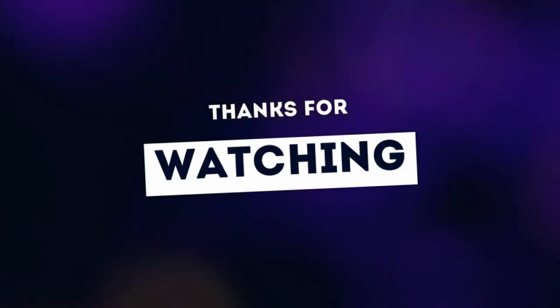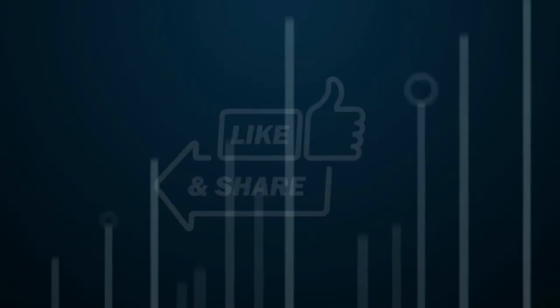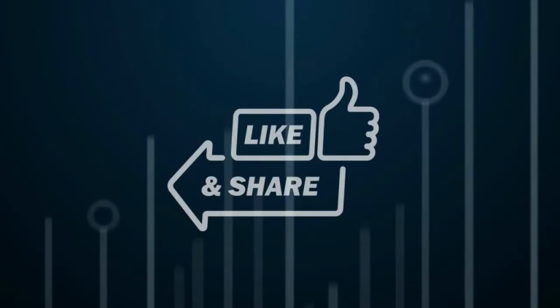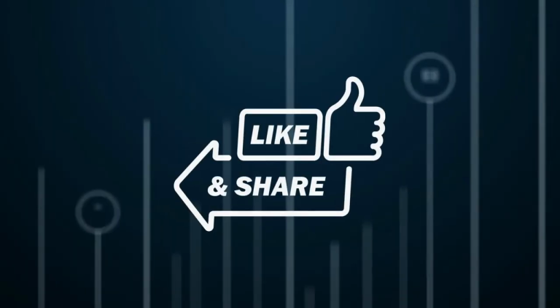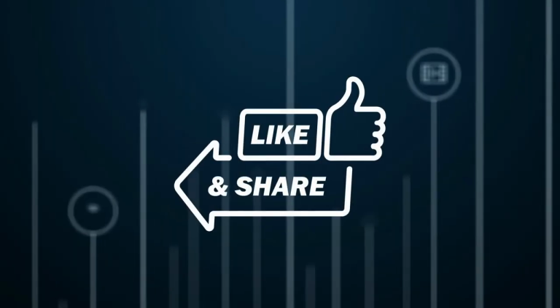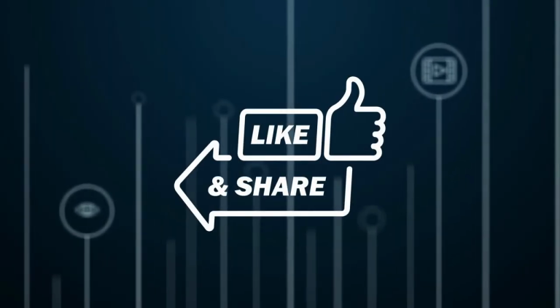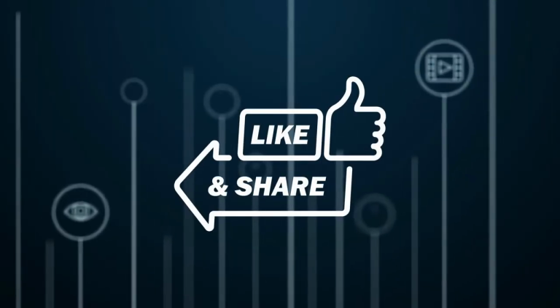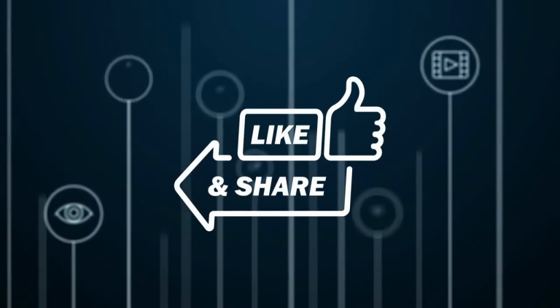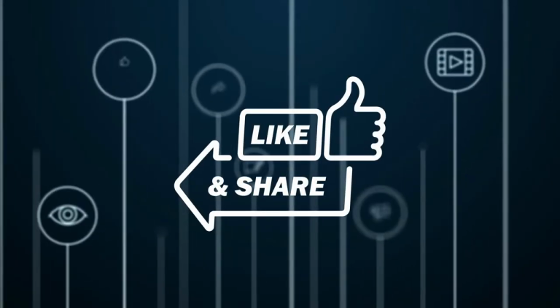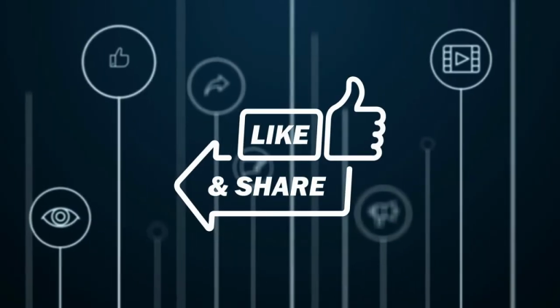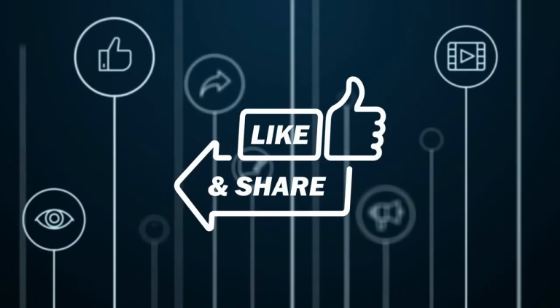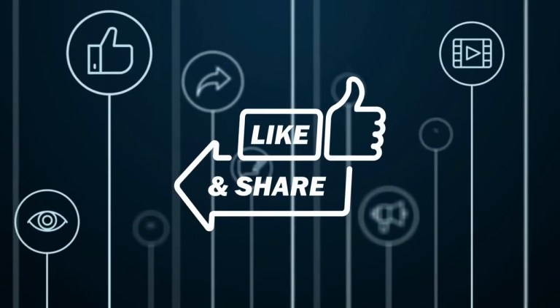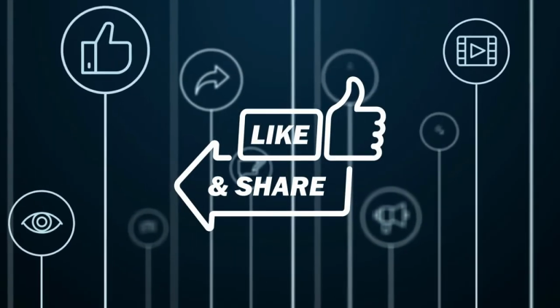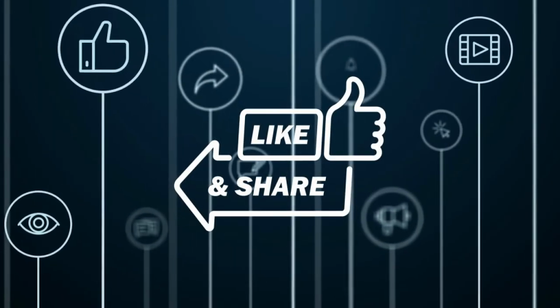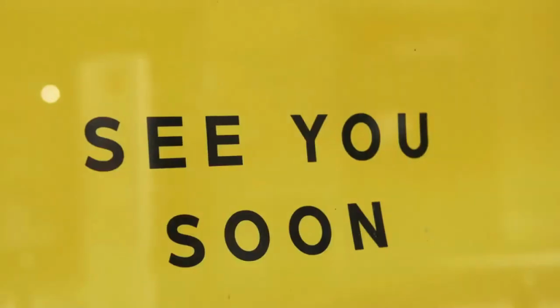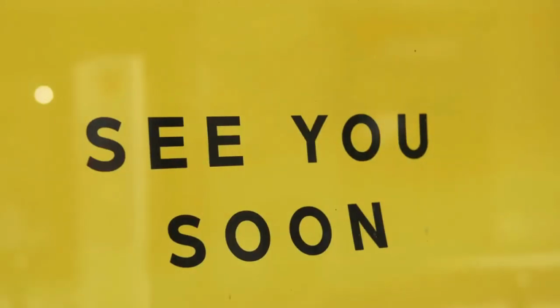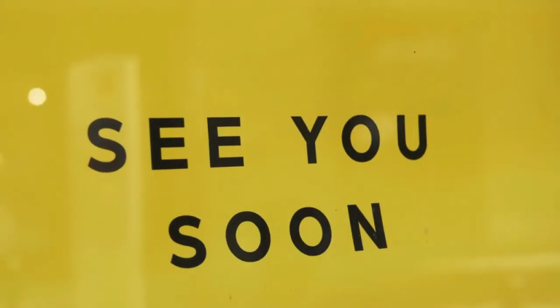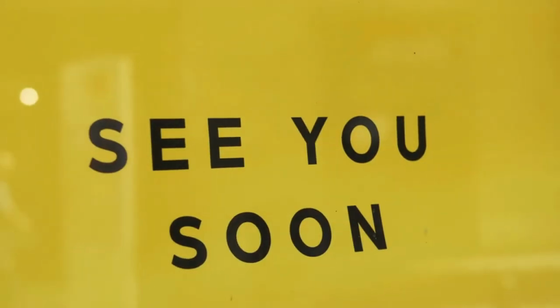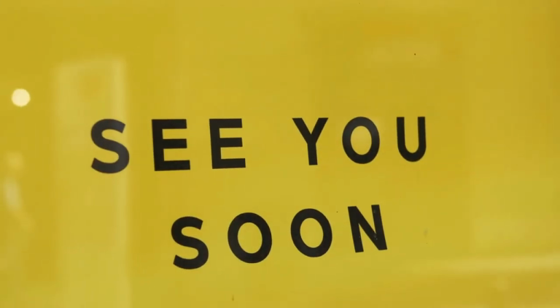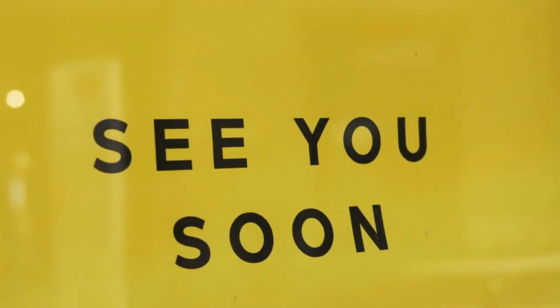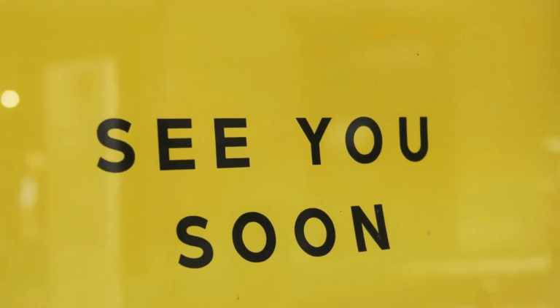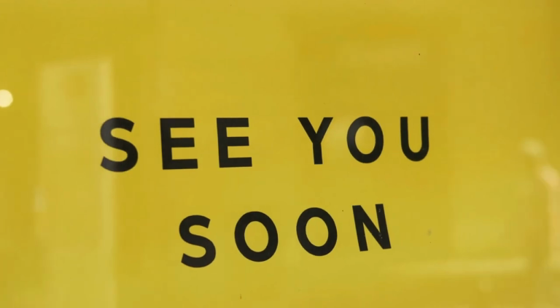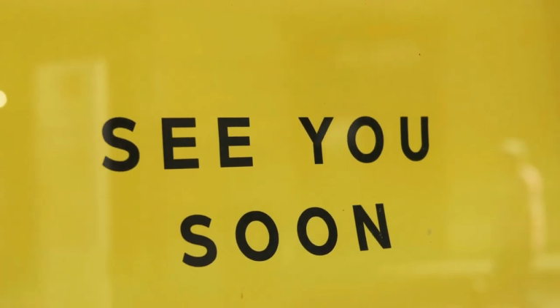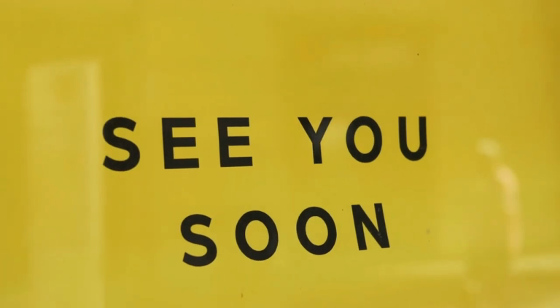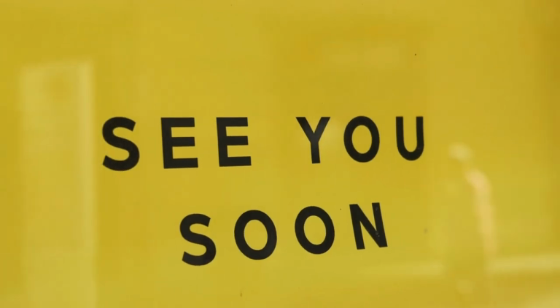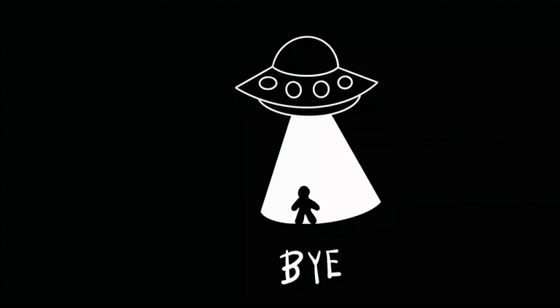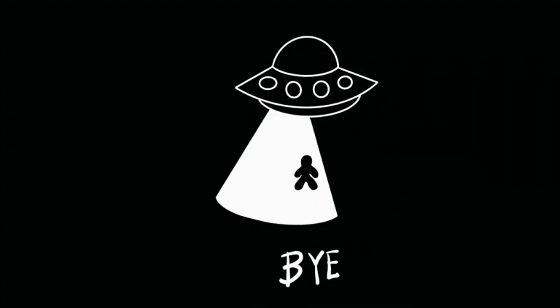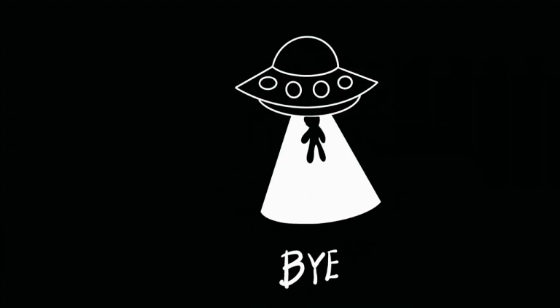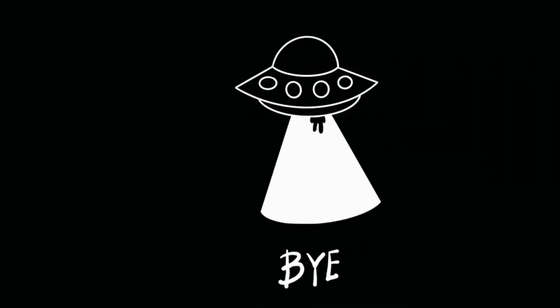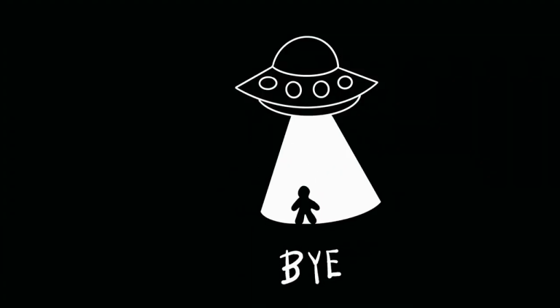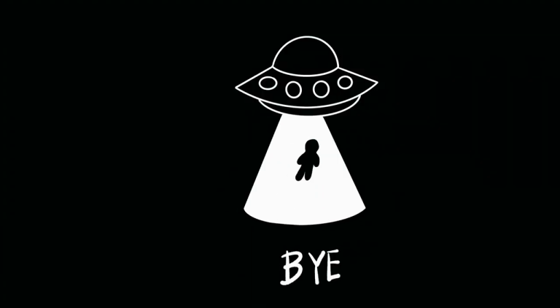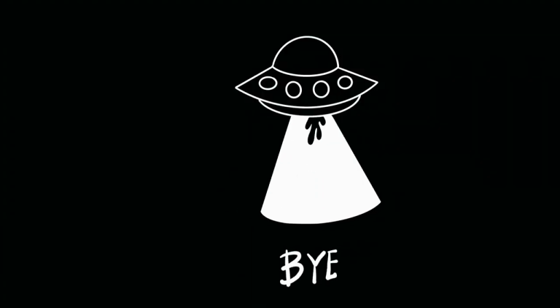Please like and share this video. See you soon. Till then, goodbye.